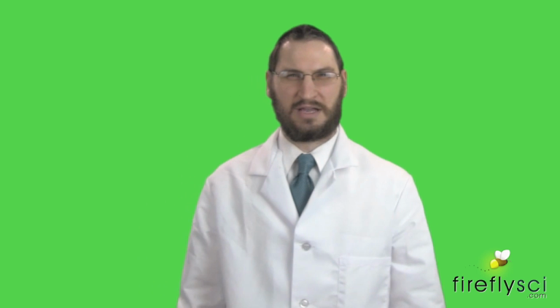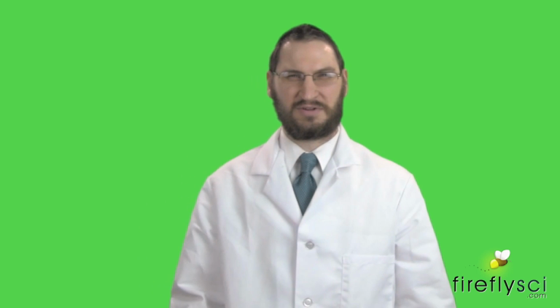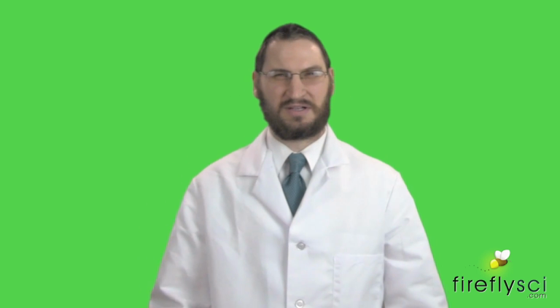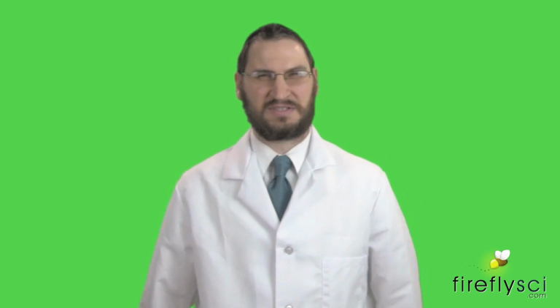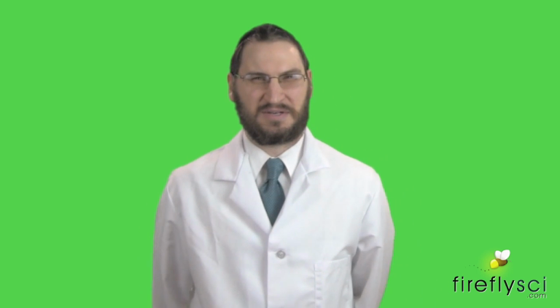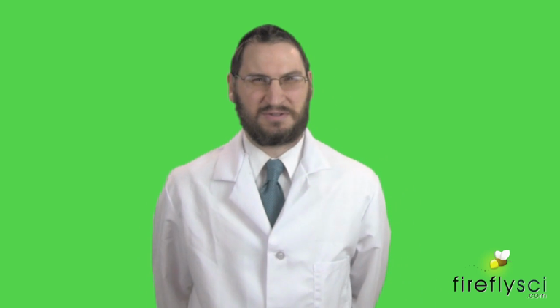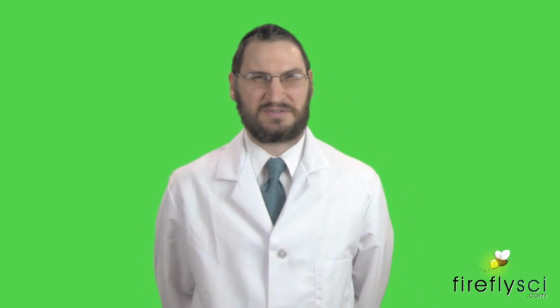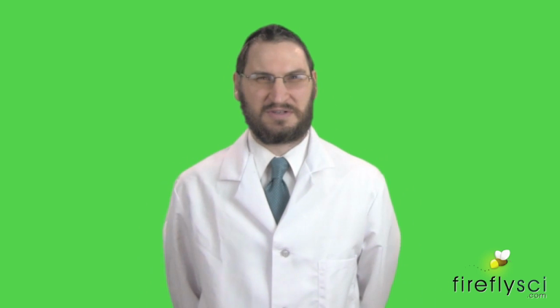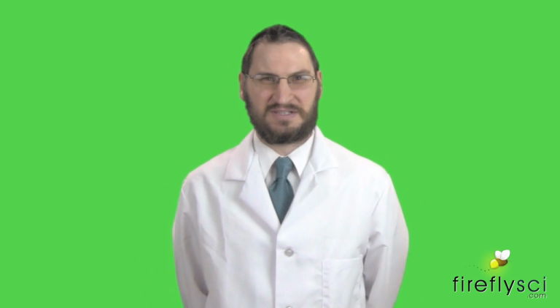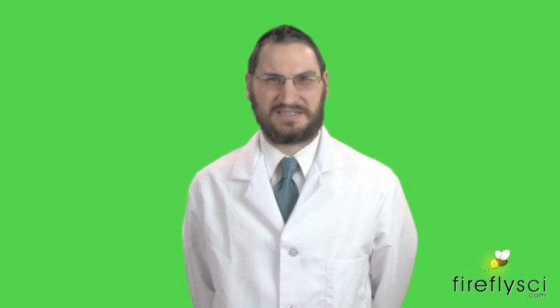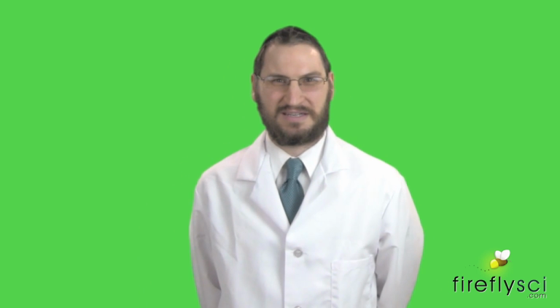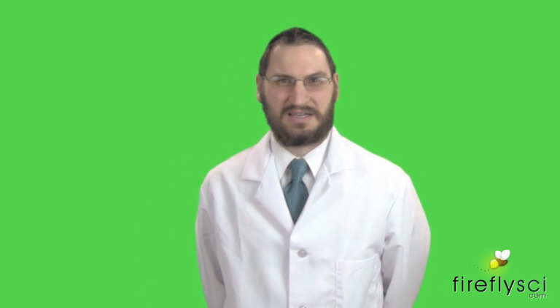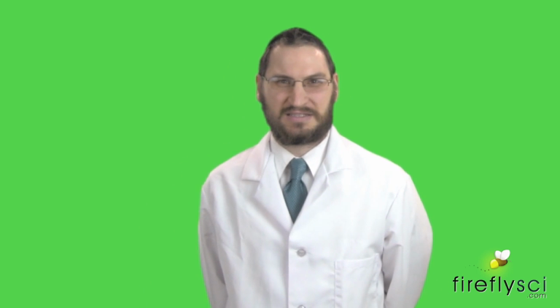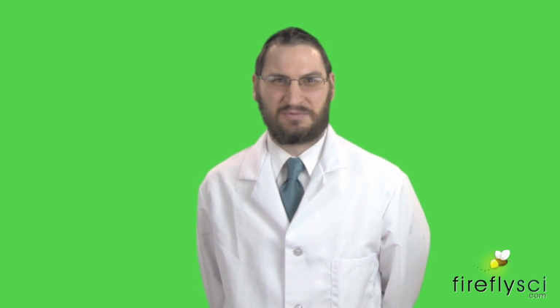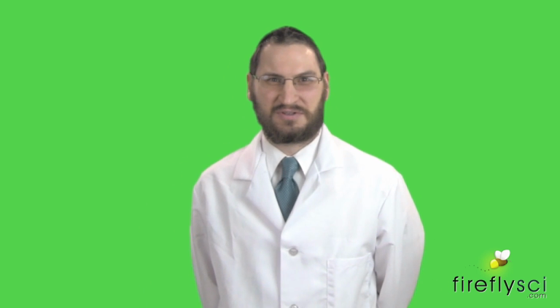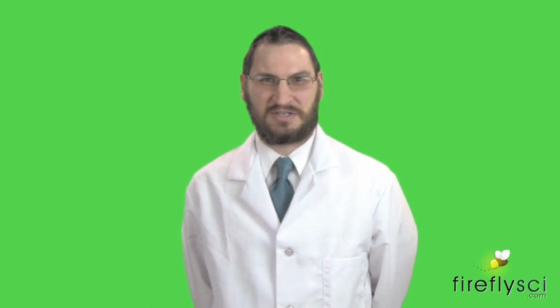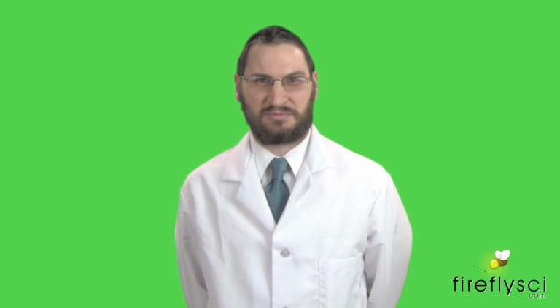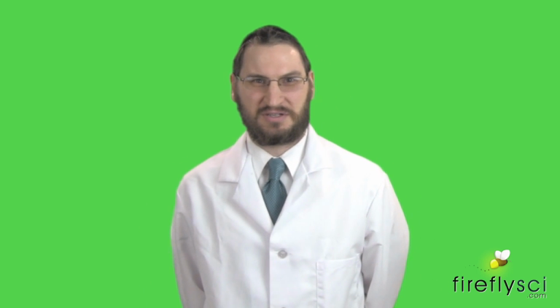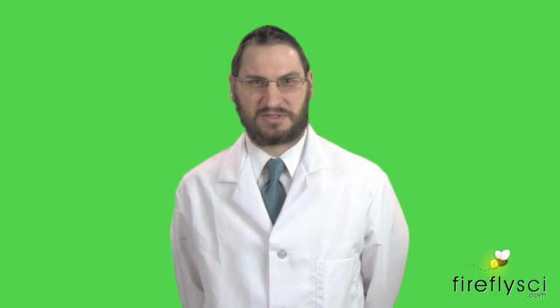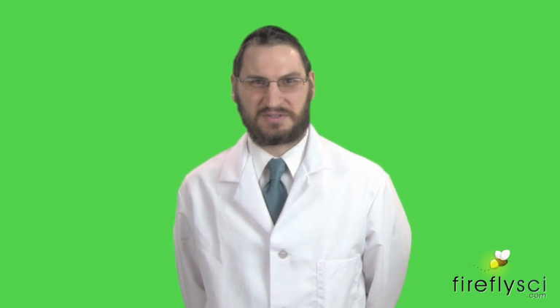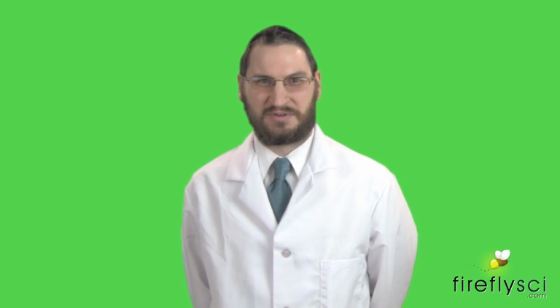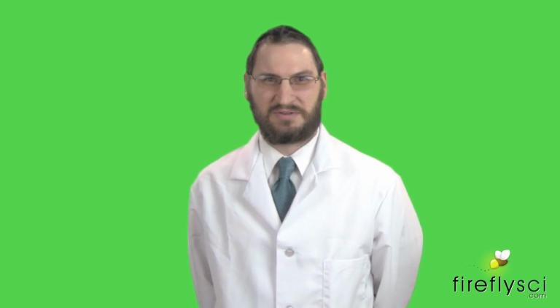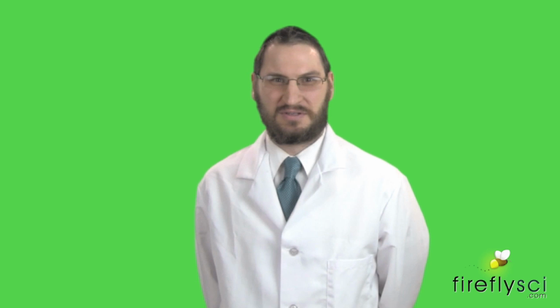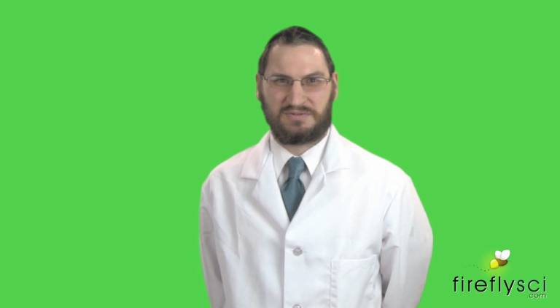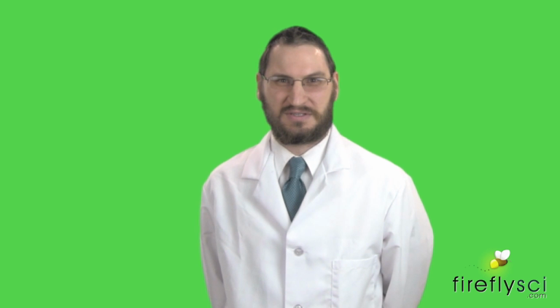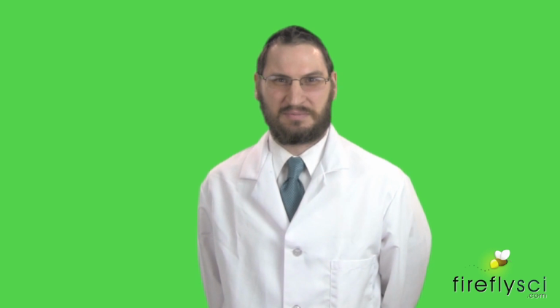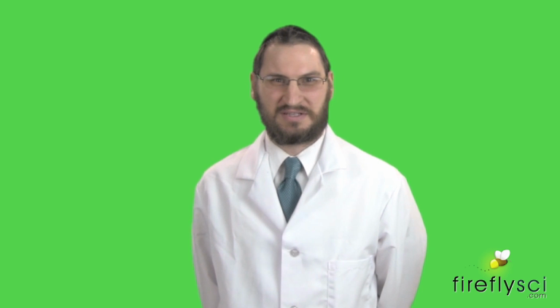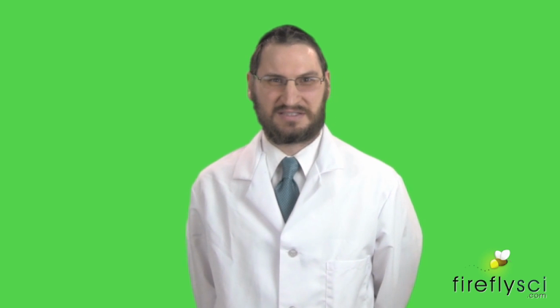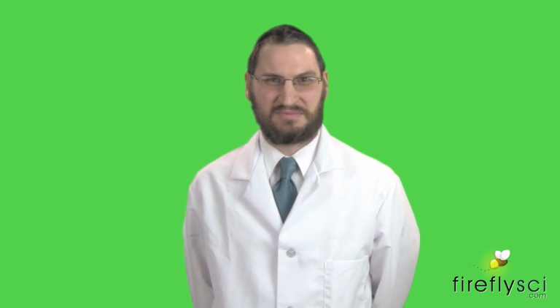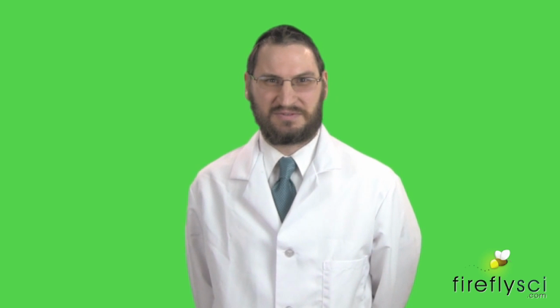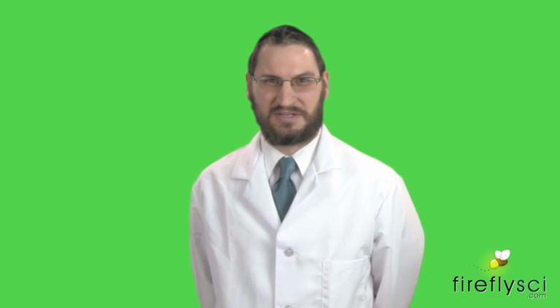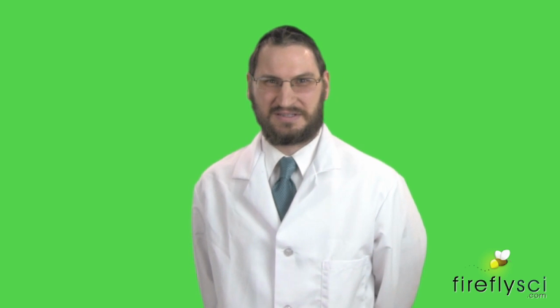Hi everyone, I'm Simco Wajtovich from Firefly Sci and today we're going to be calibrating our spectrophotometer using a potassium dichromate kit.